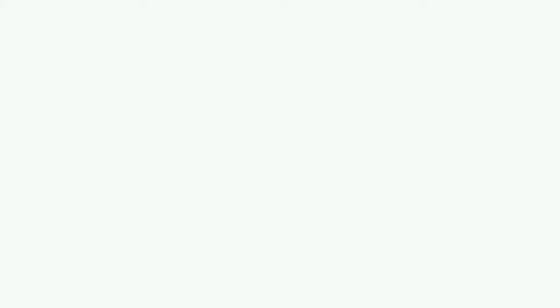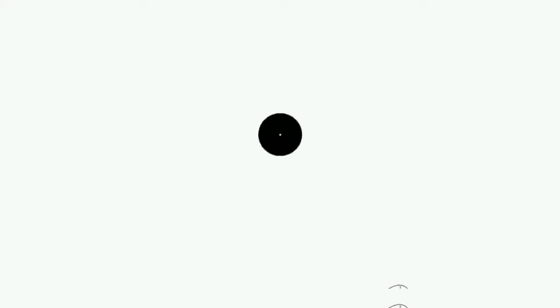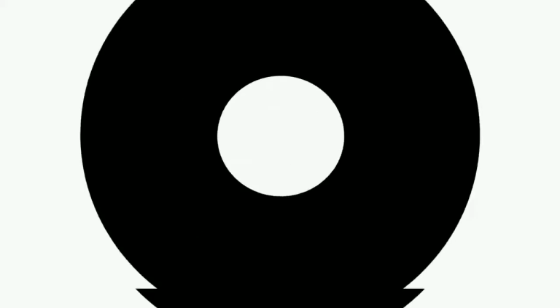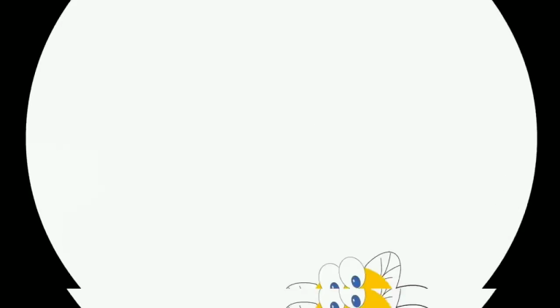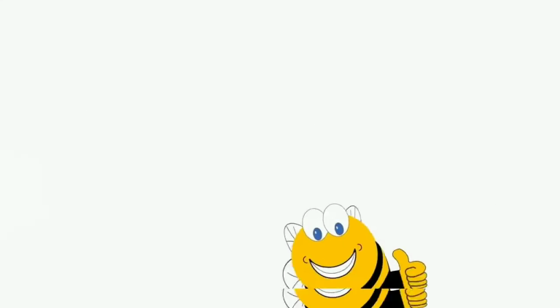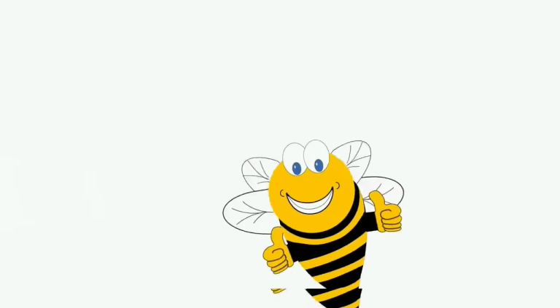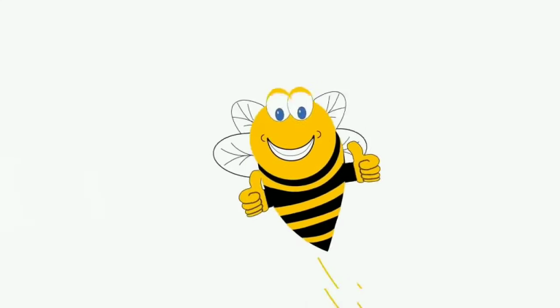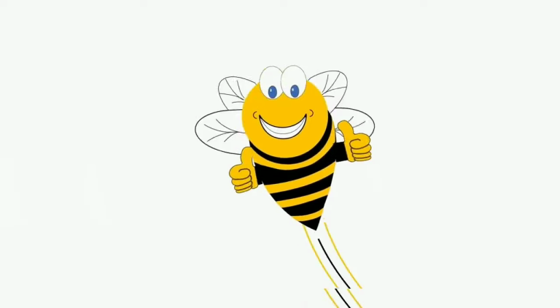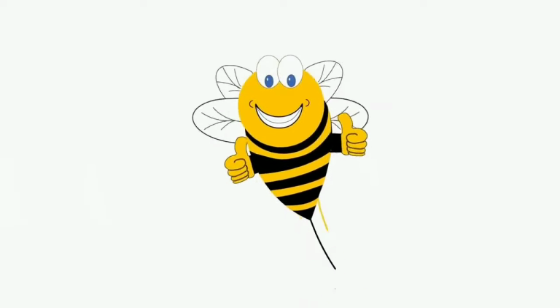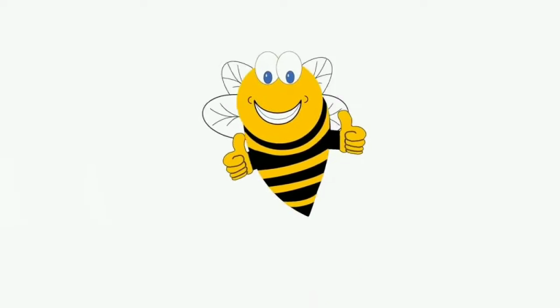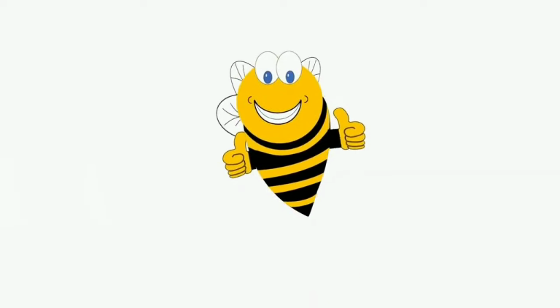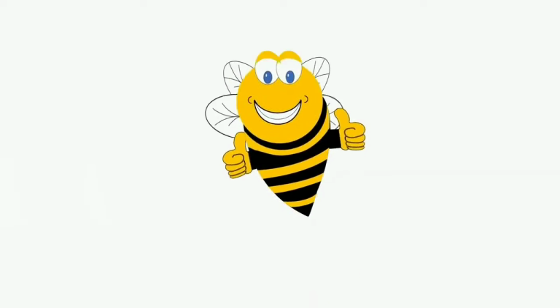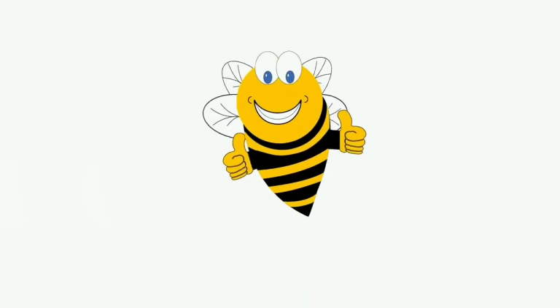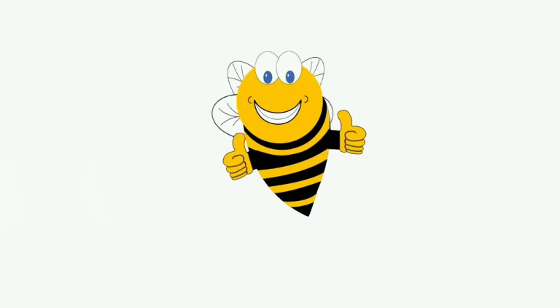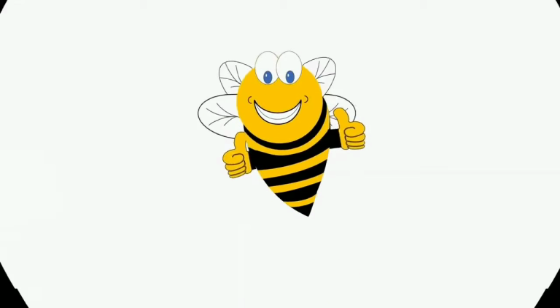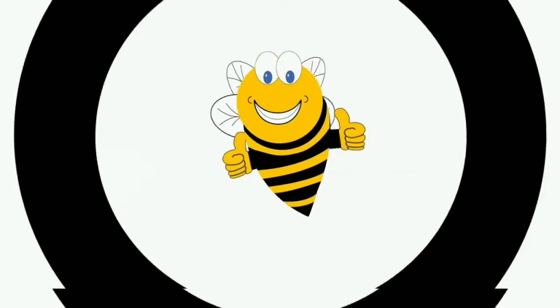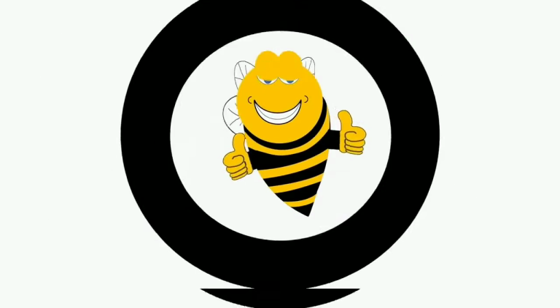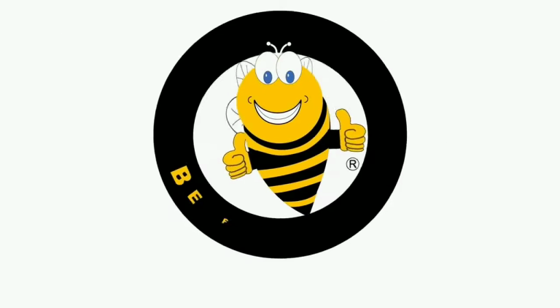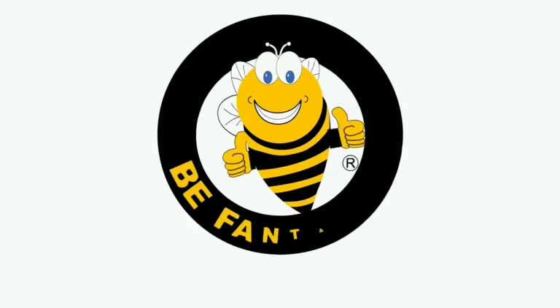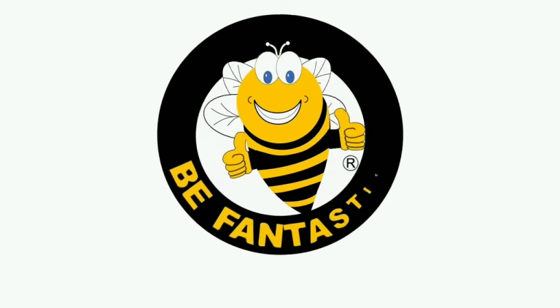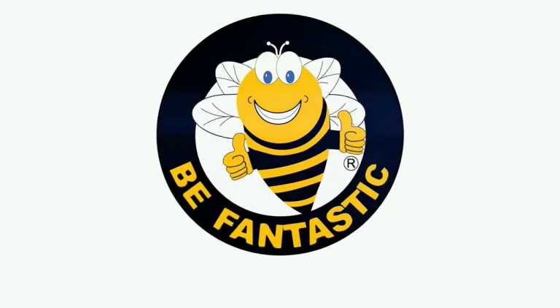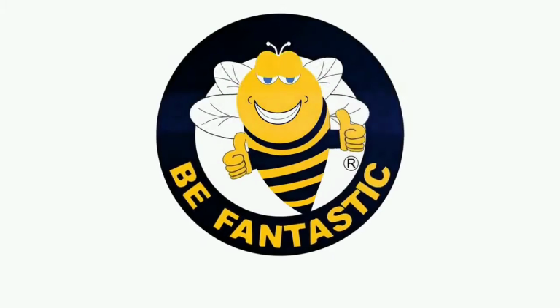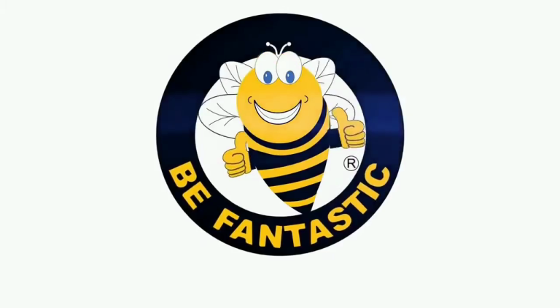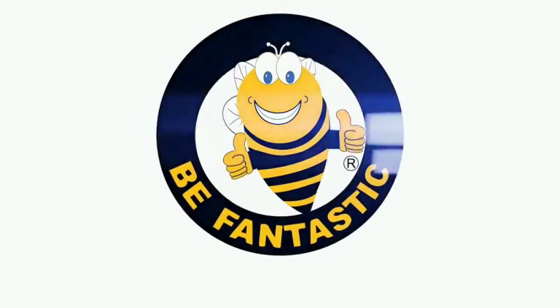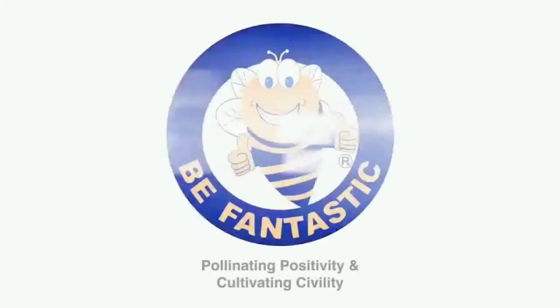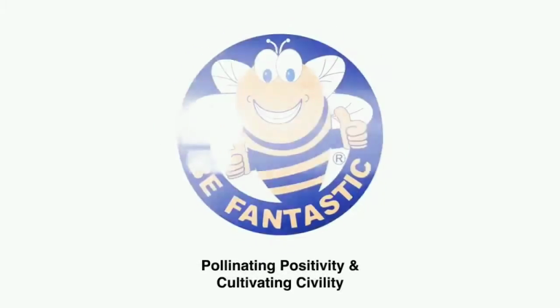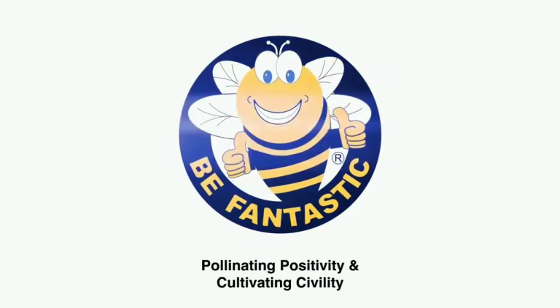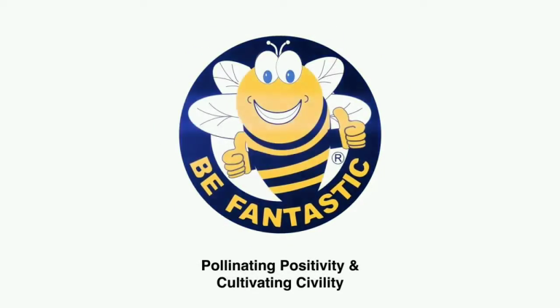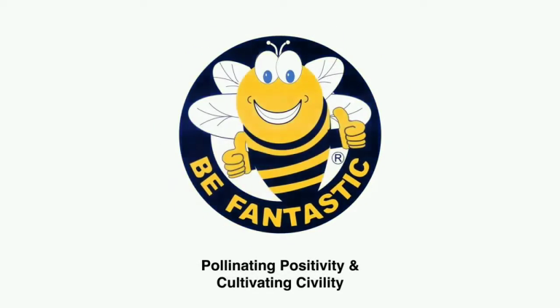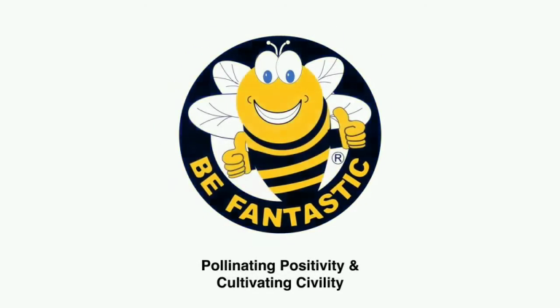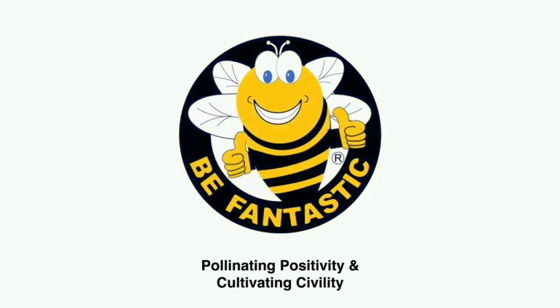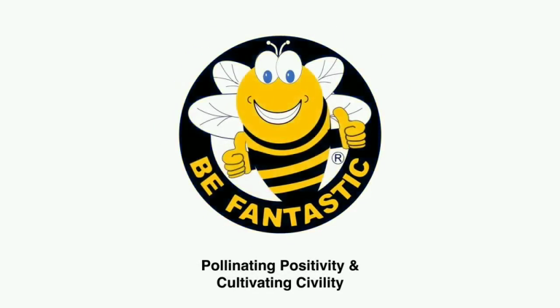You are fantastic. Yes, you are. You are fantastic. You're a star.